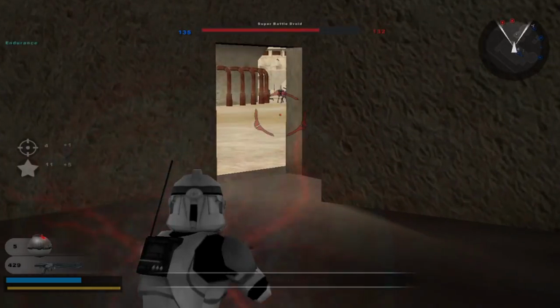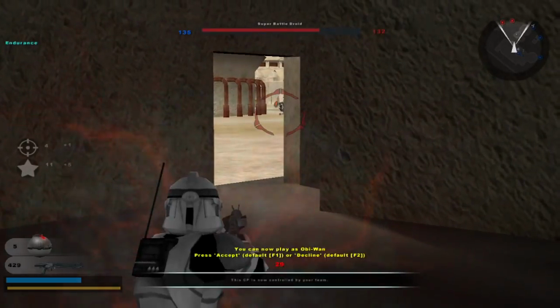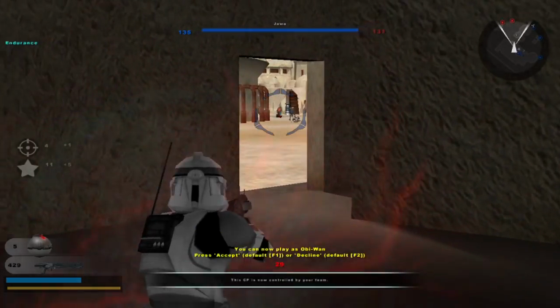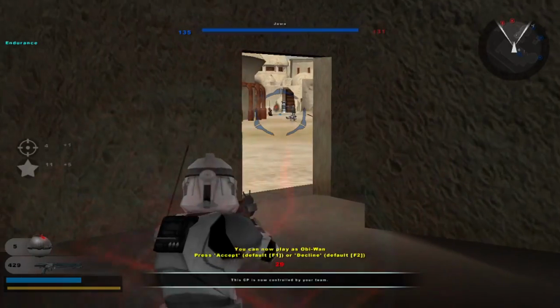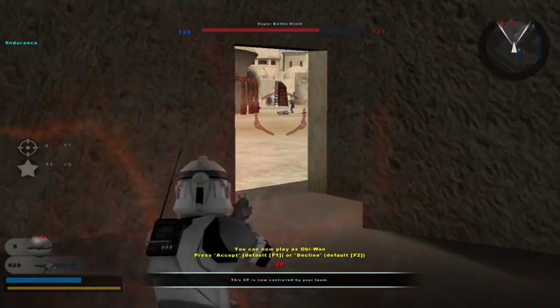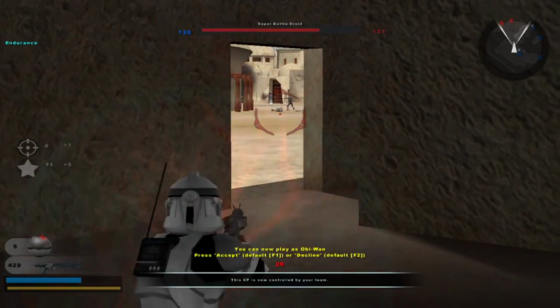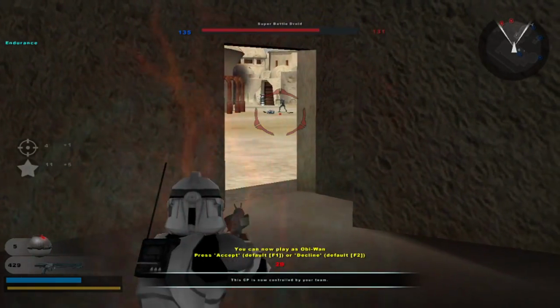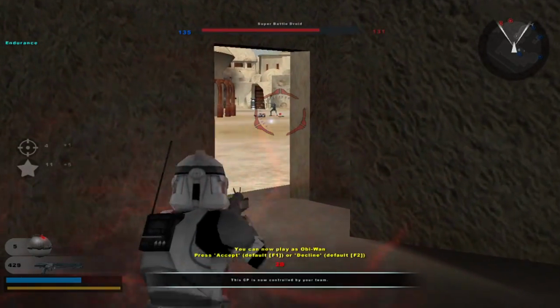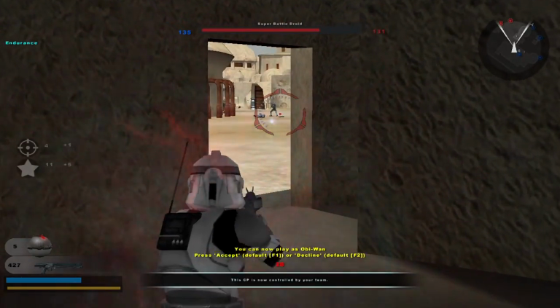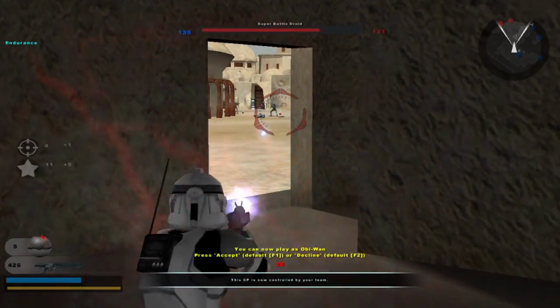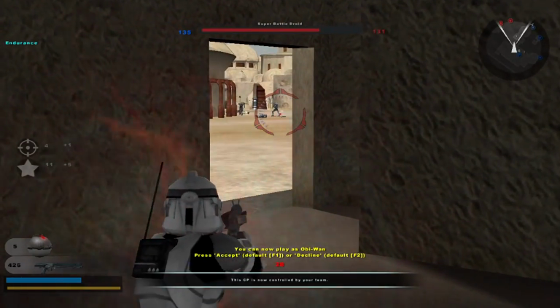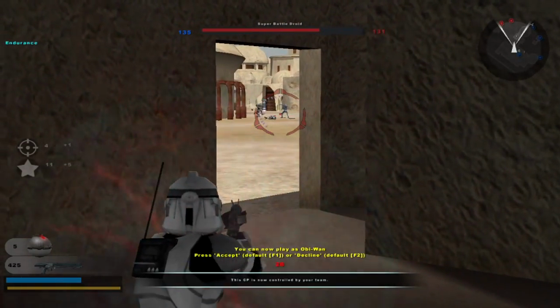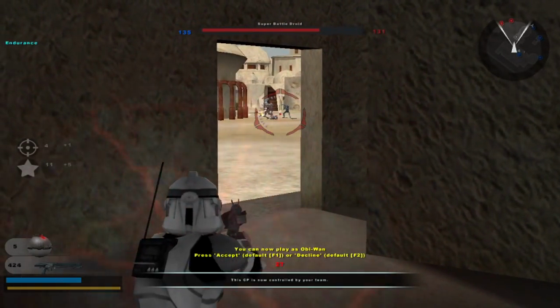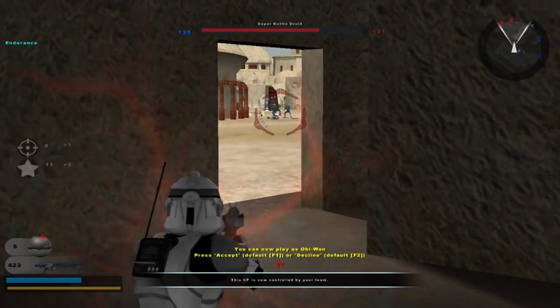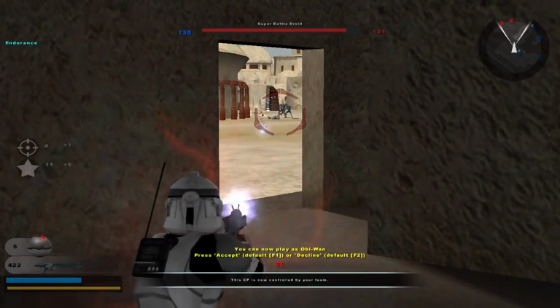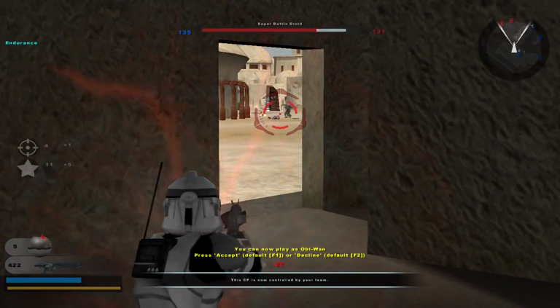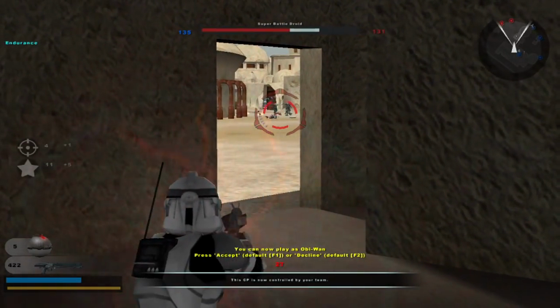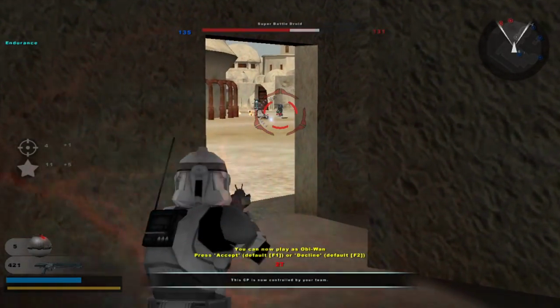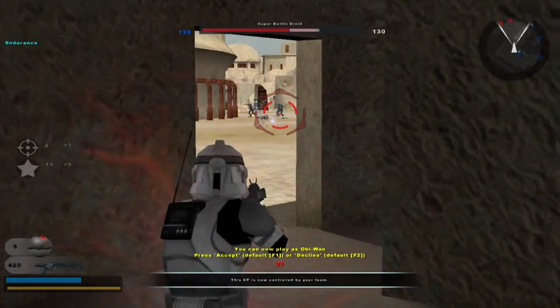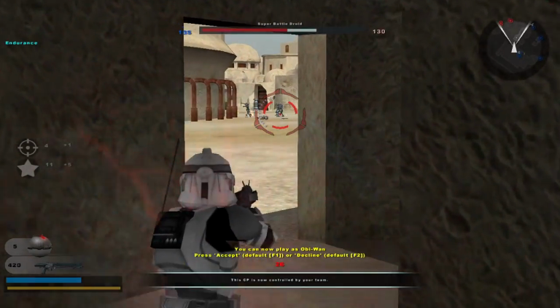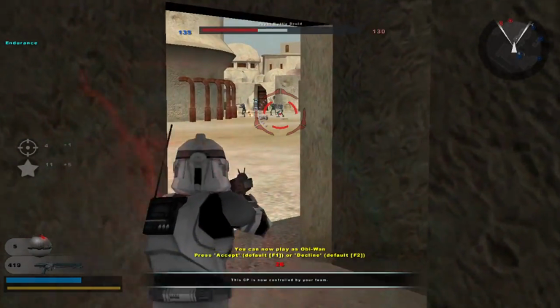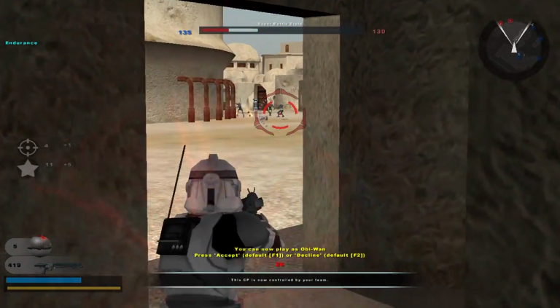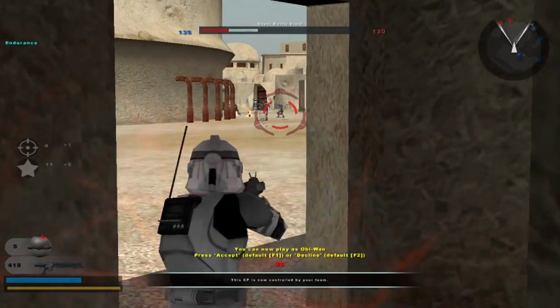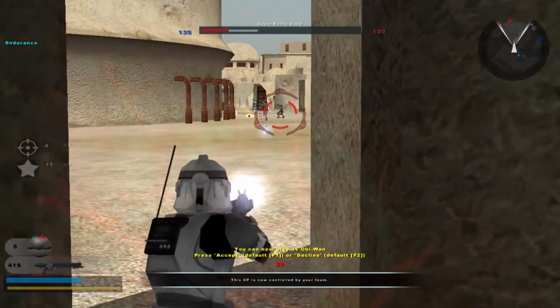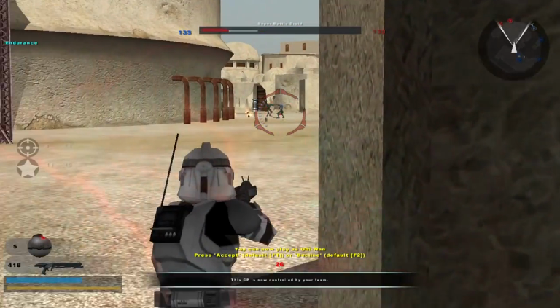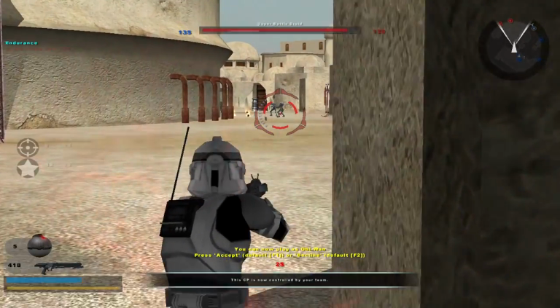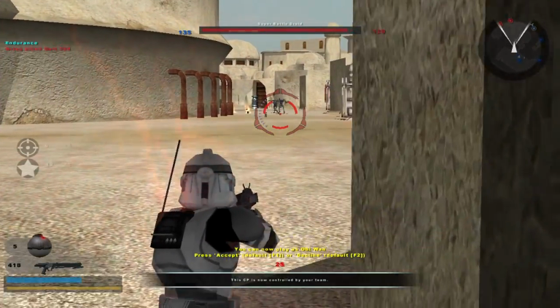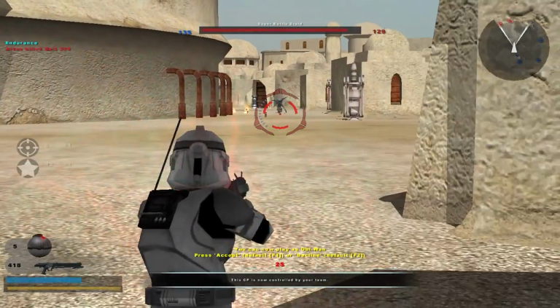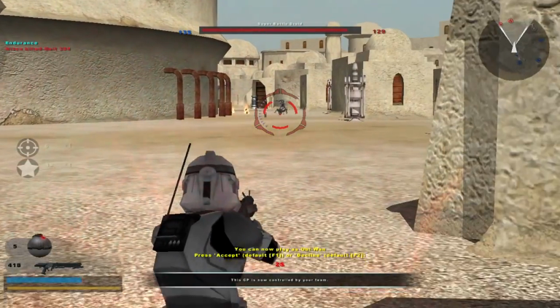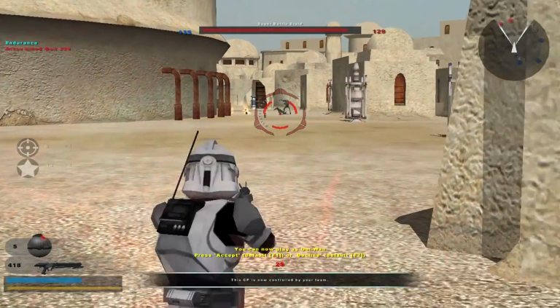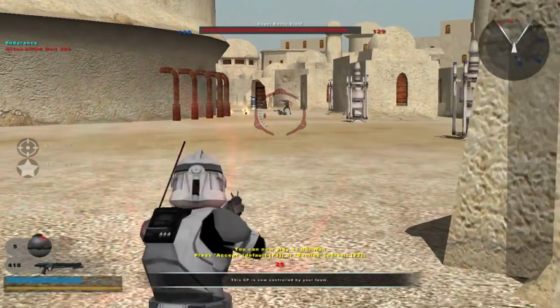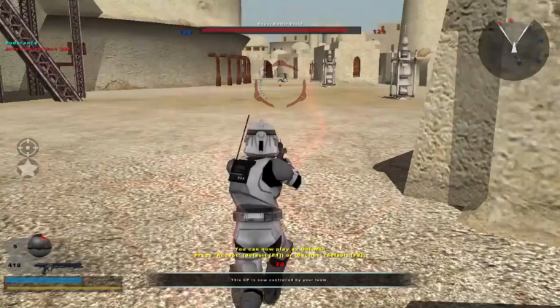Republic is in control of a command post. Enemy reinforcements are decreasing. Command post under attack.